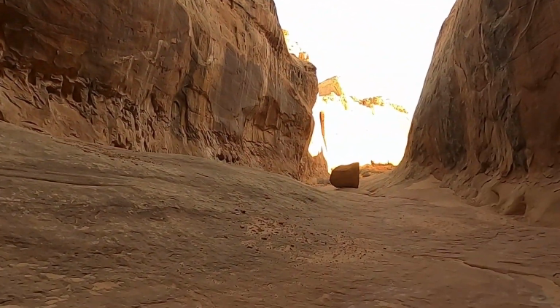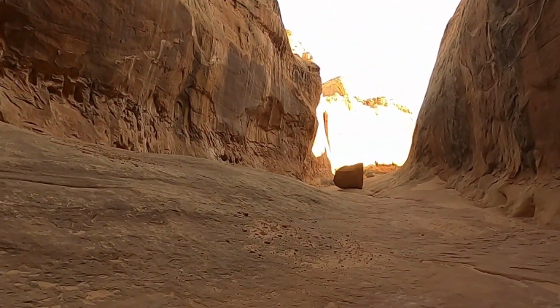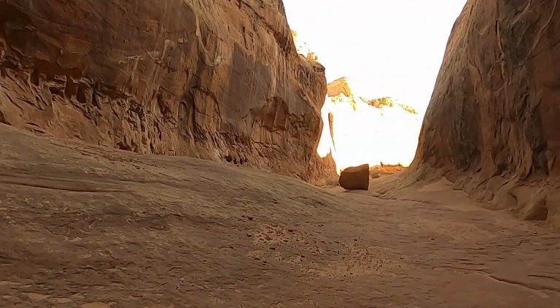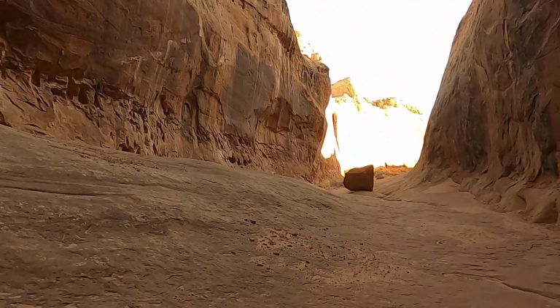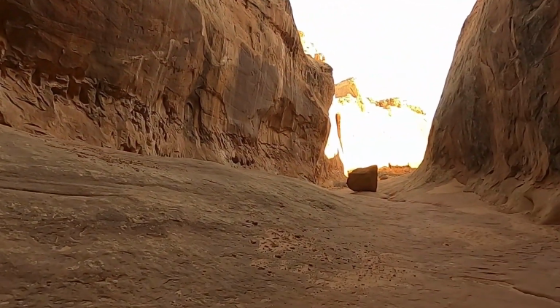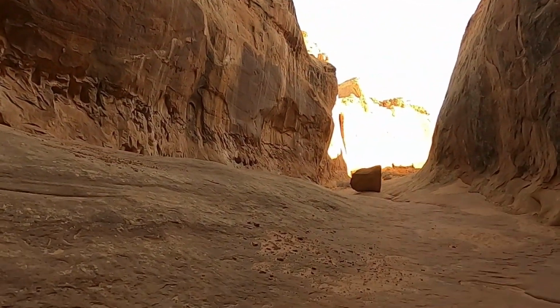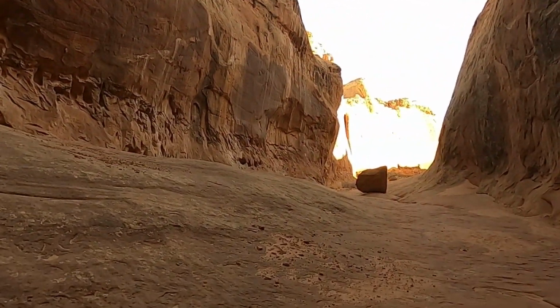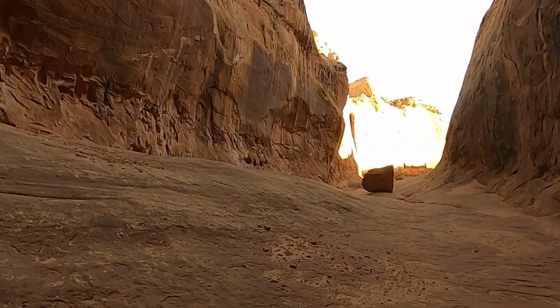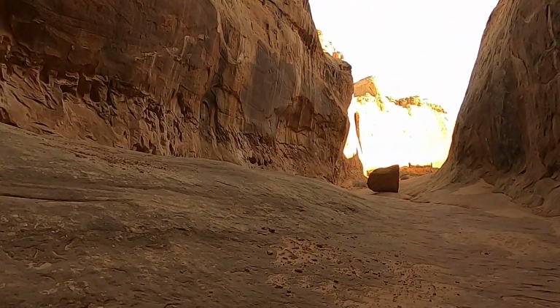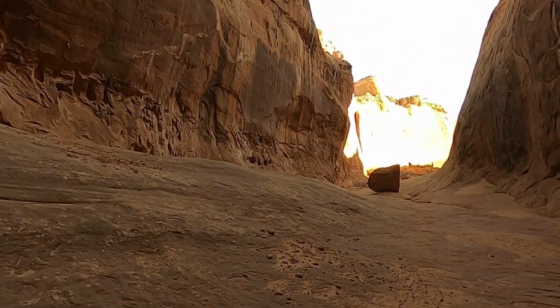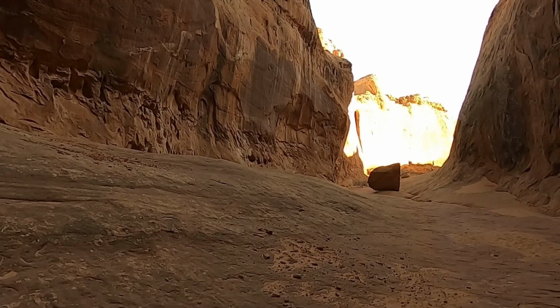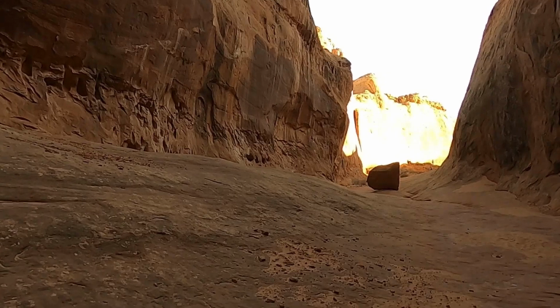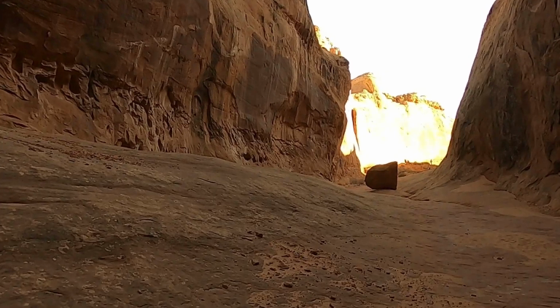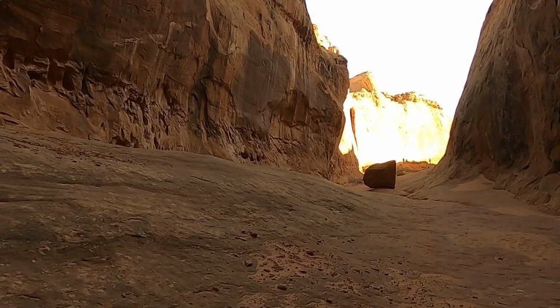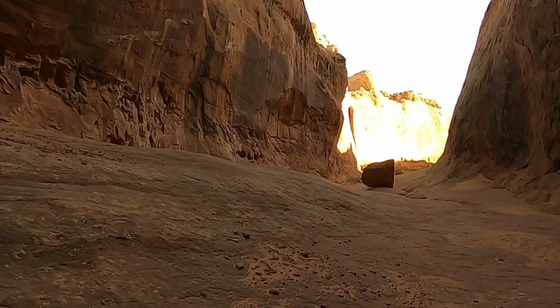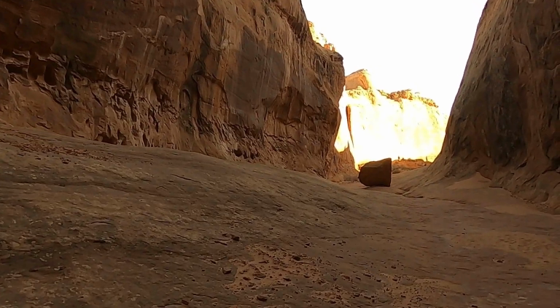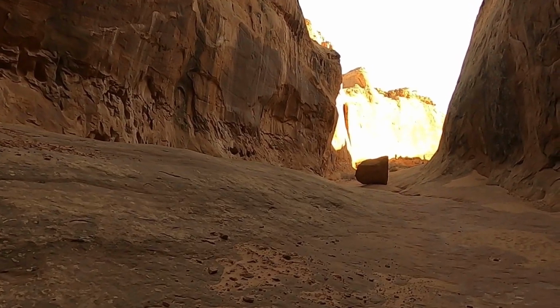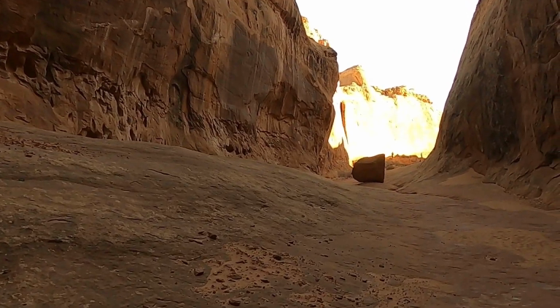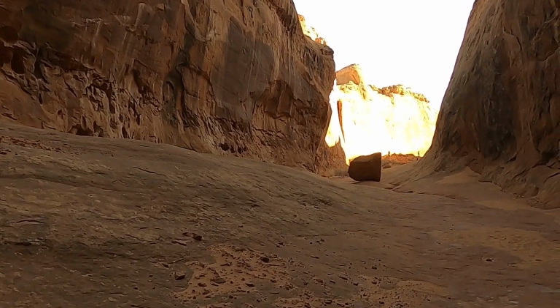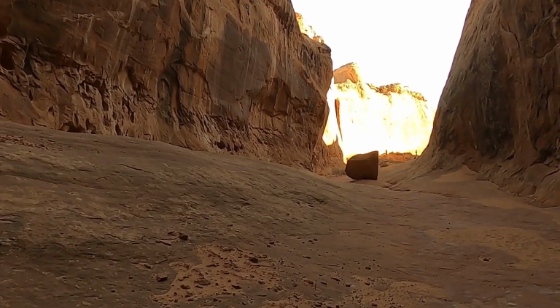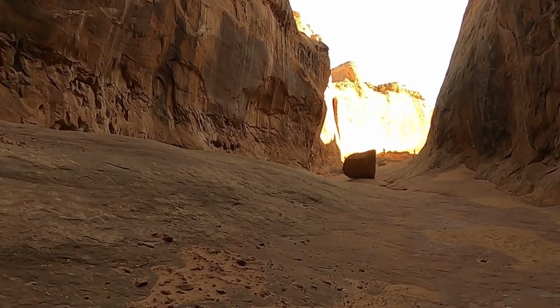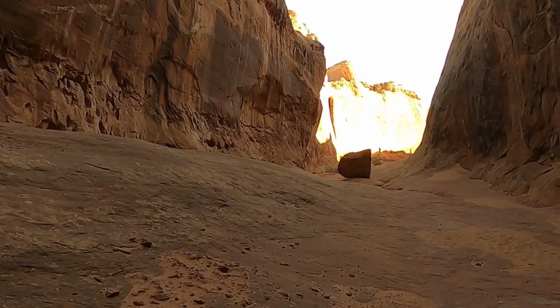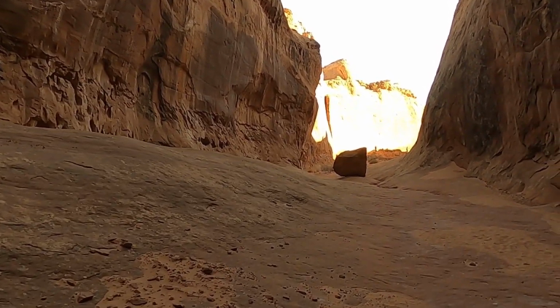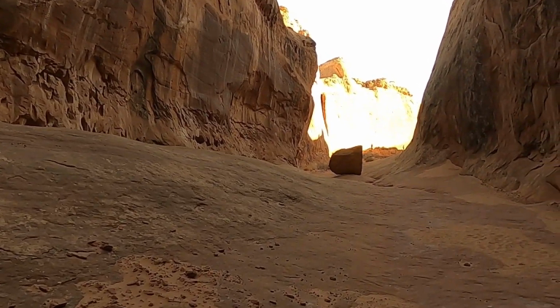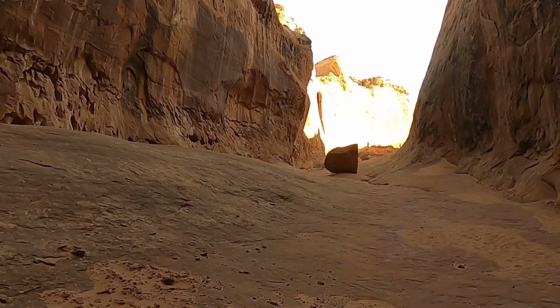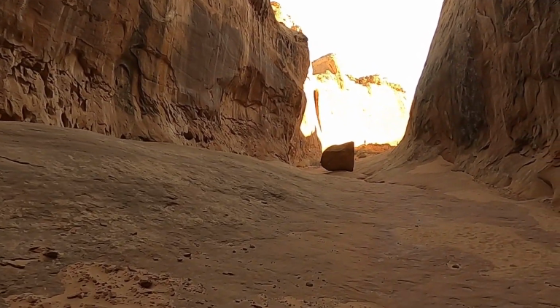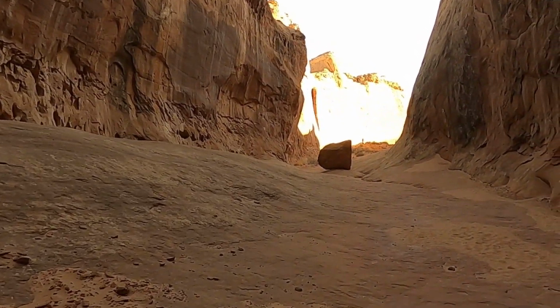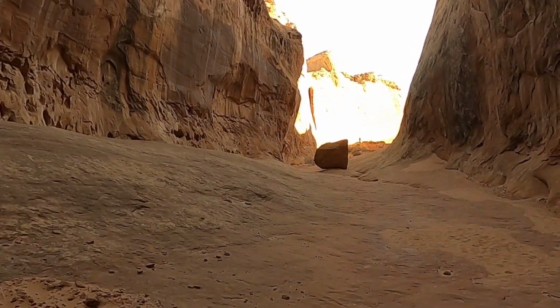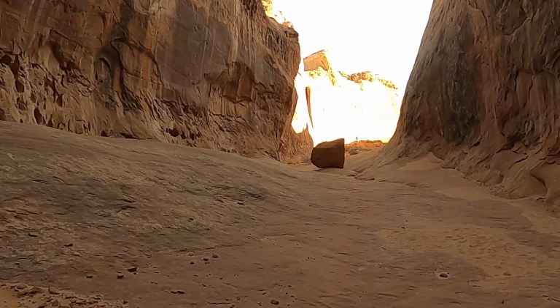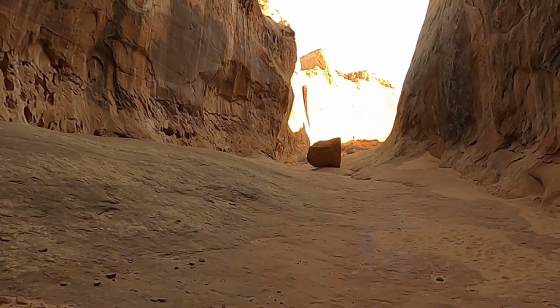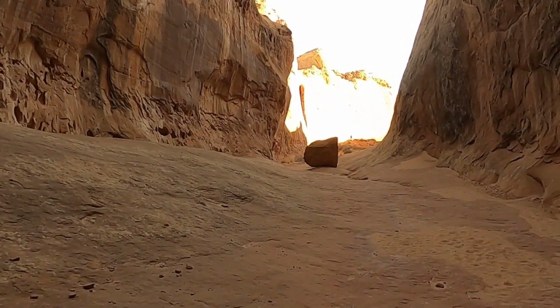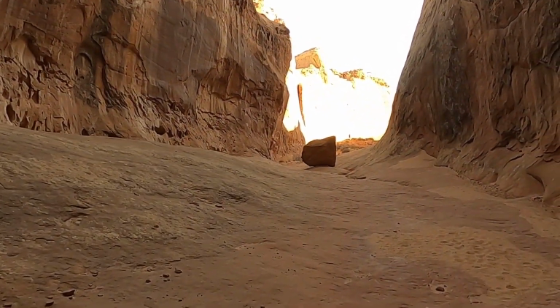We're coming out to the end of the canyon here, but just wanted to share this quick little video about the beautiful slot canyon at the lower end of Leprechaun Canyon.